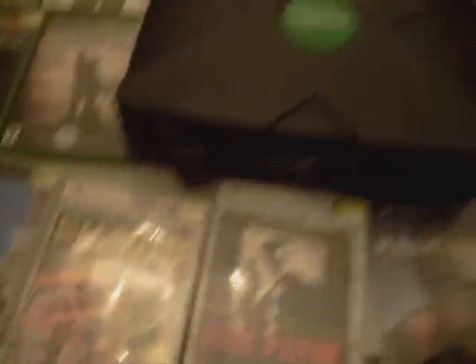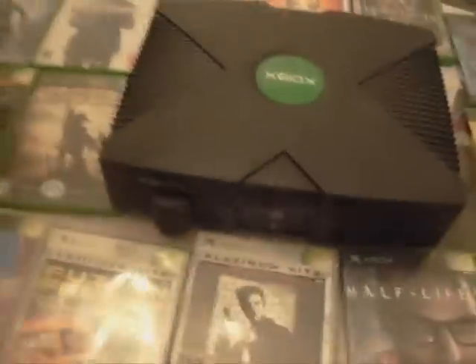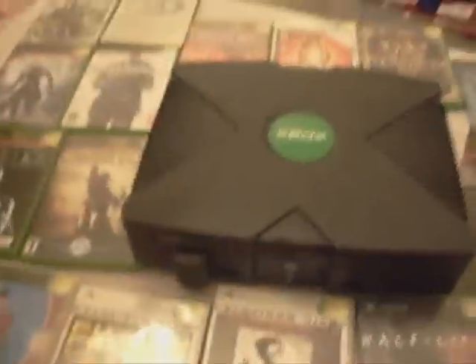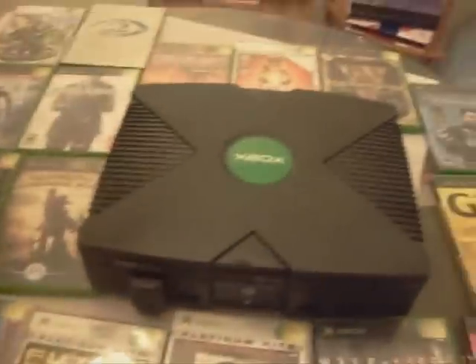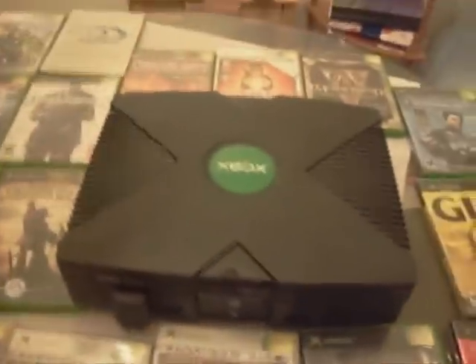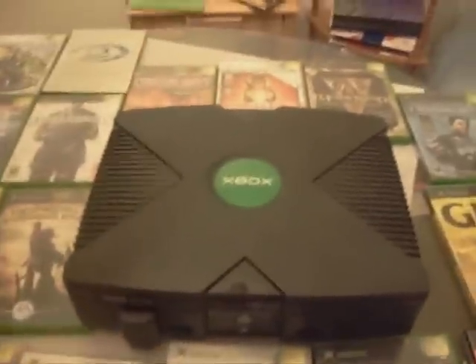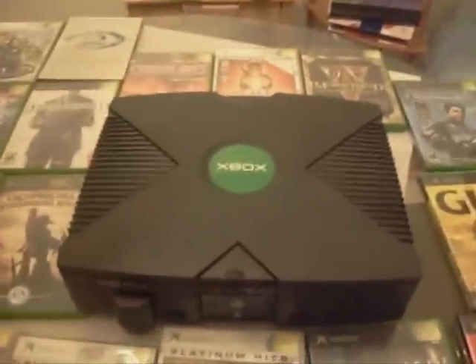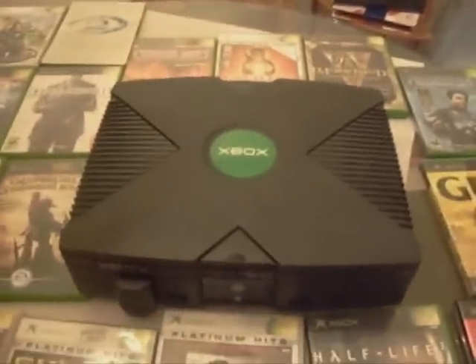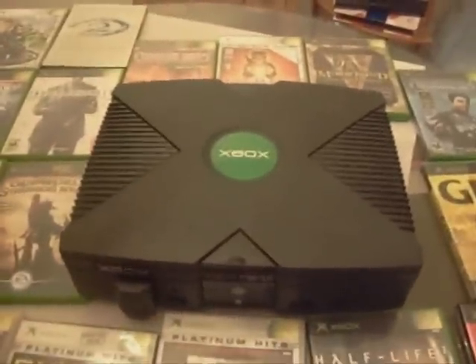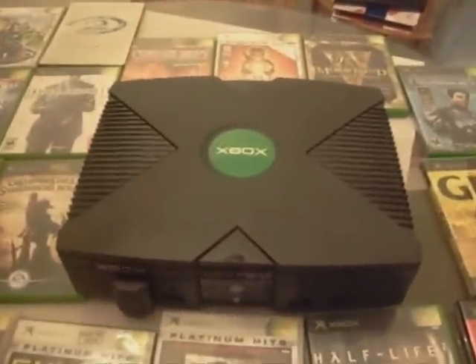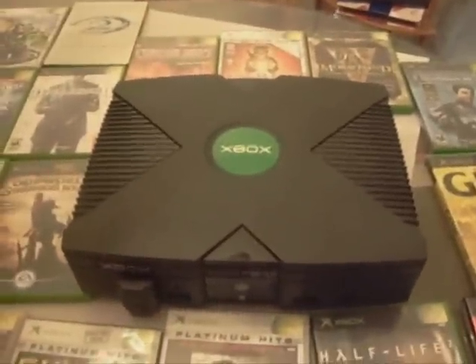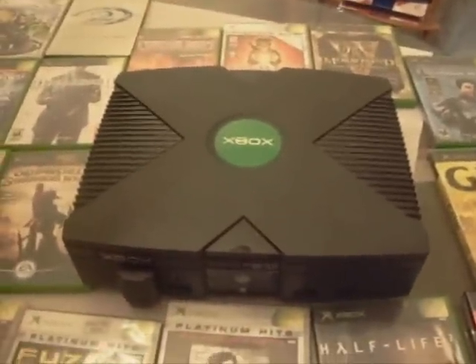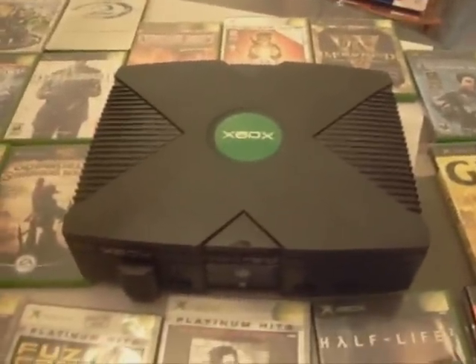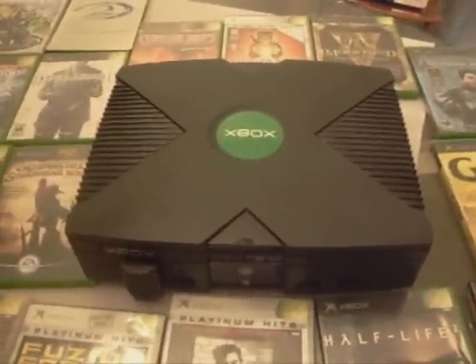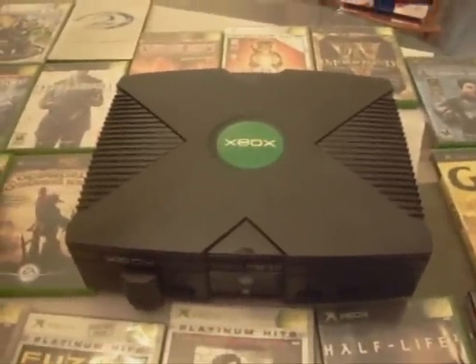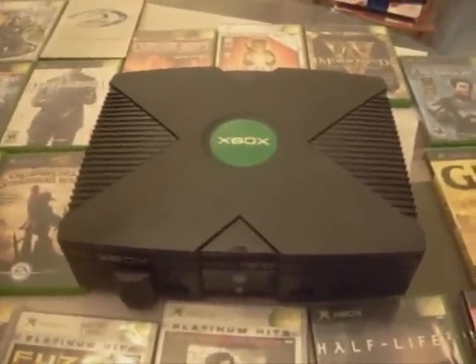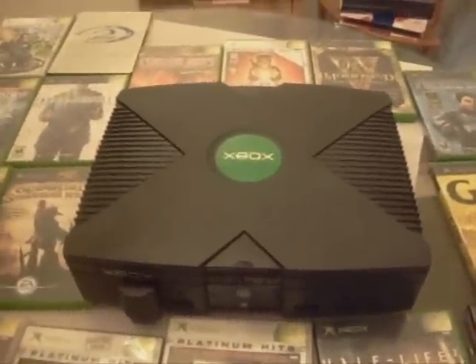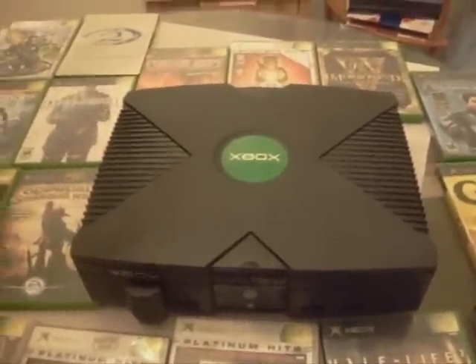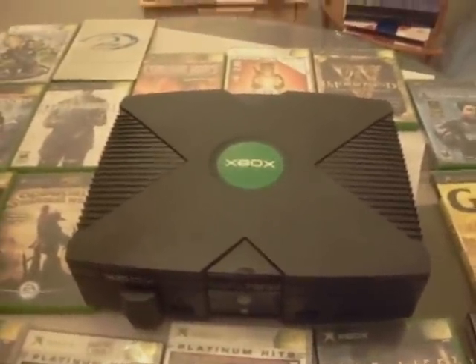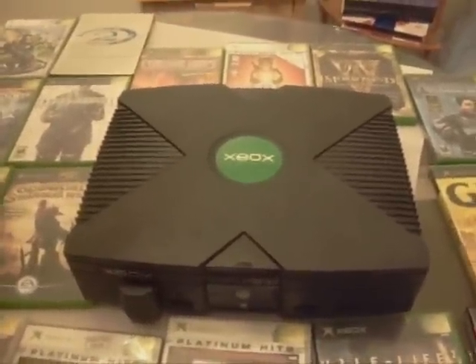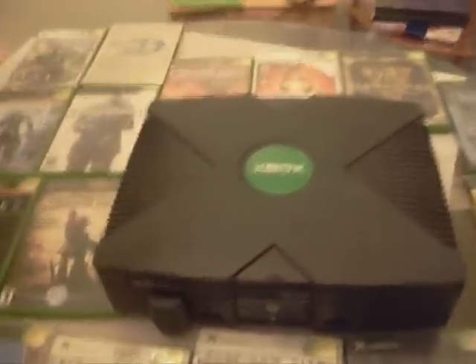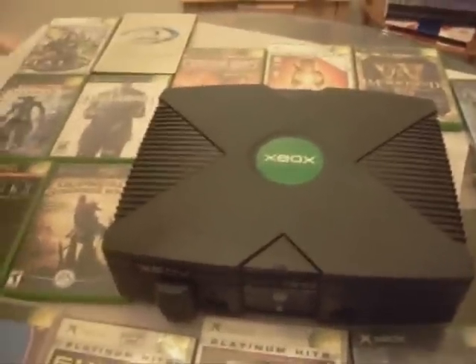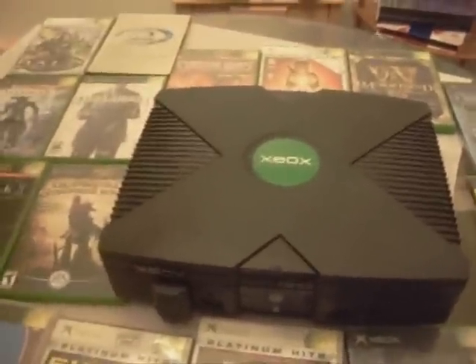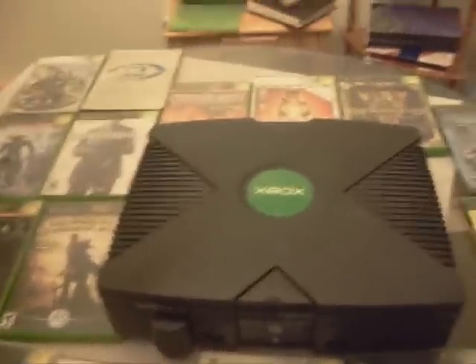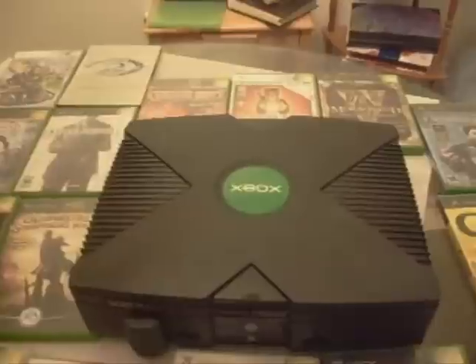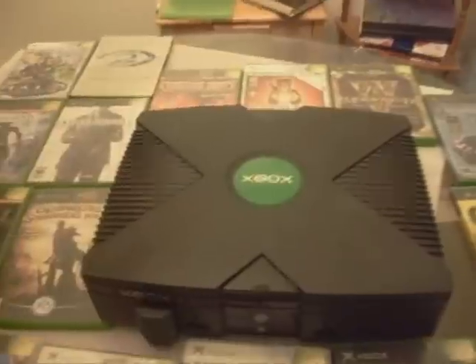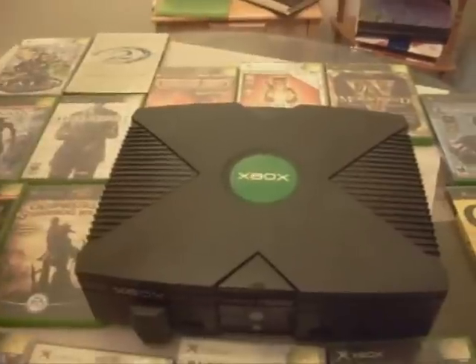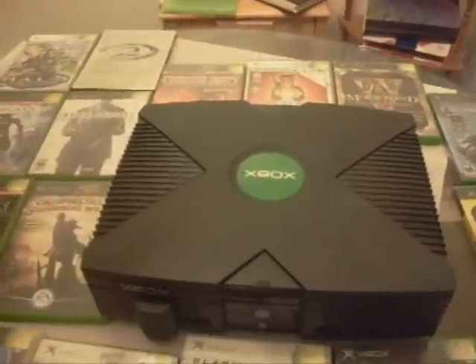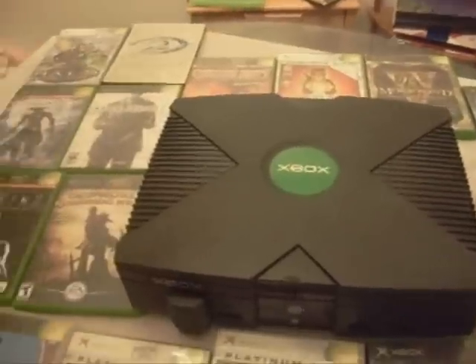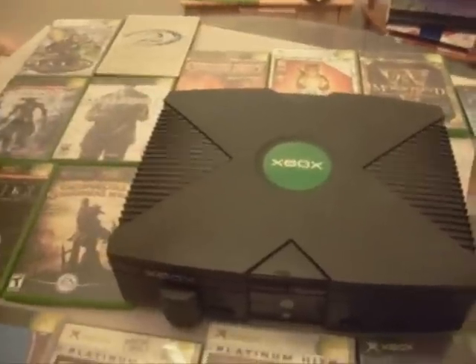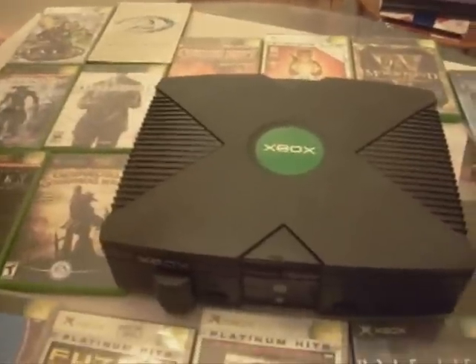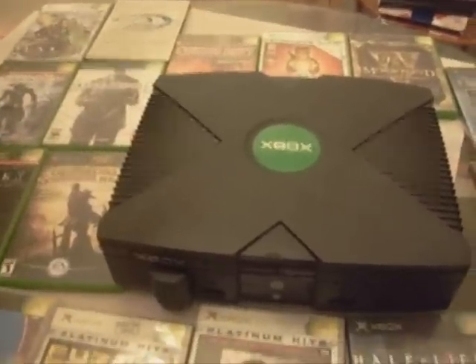That's our system overview for the Microsoft Xbox. Let's get ready and play some of these. Alright, sounds like a plan.